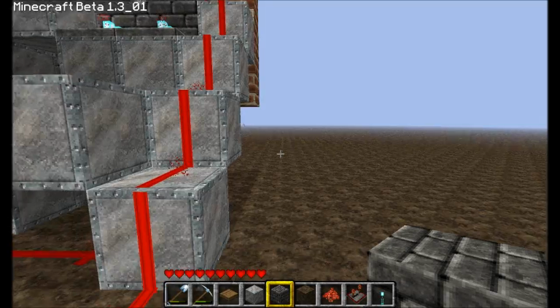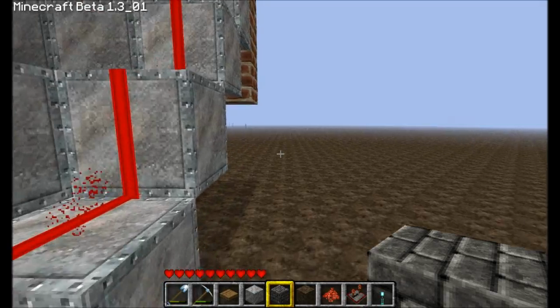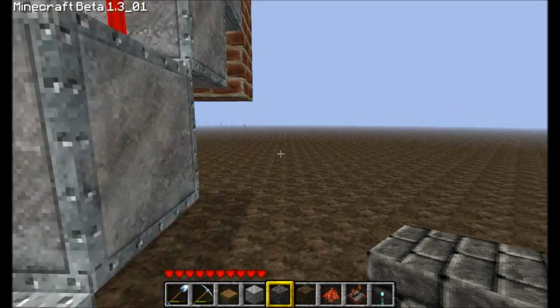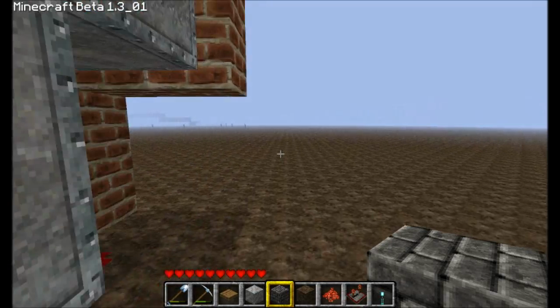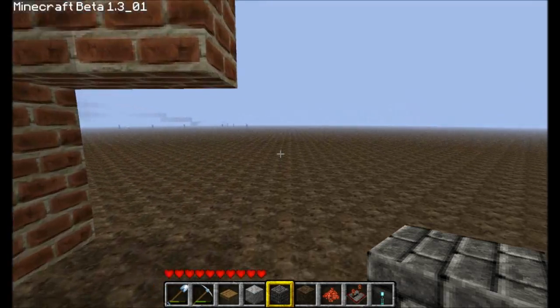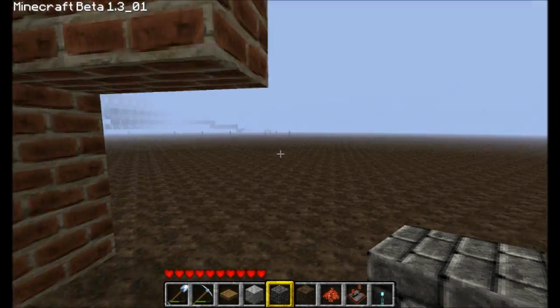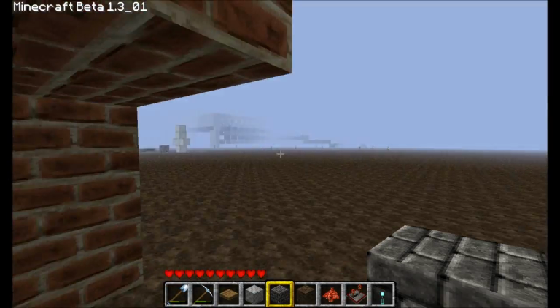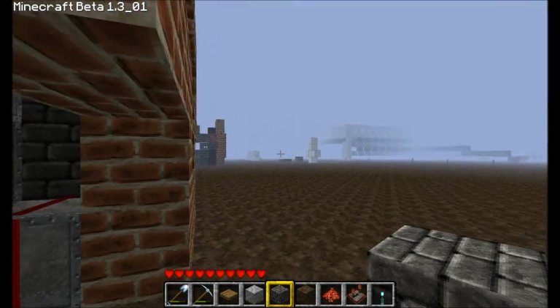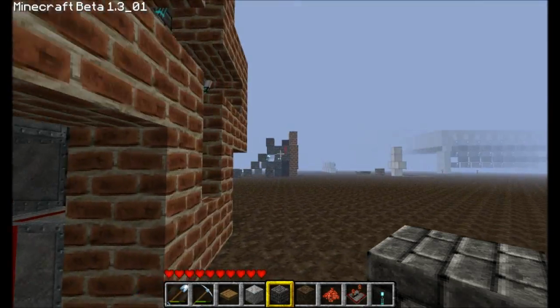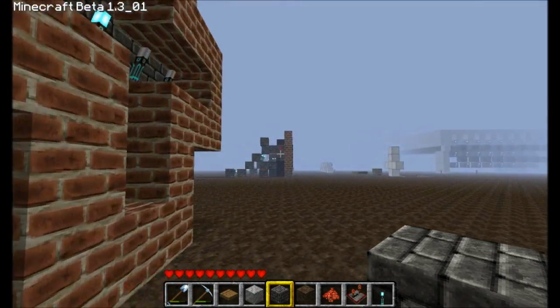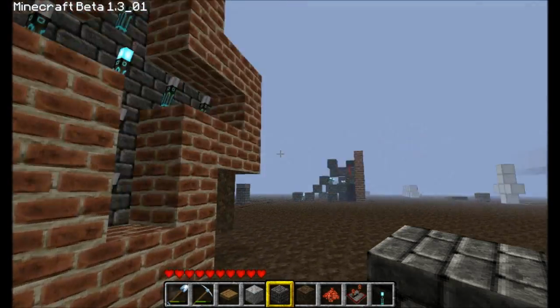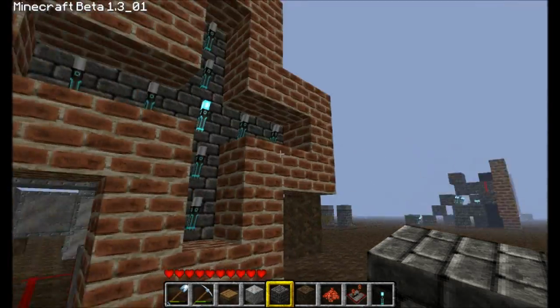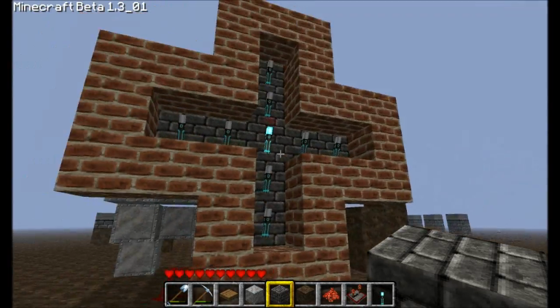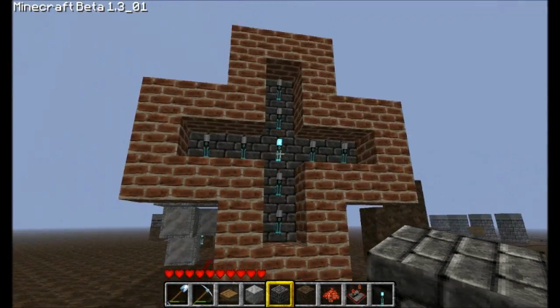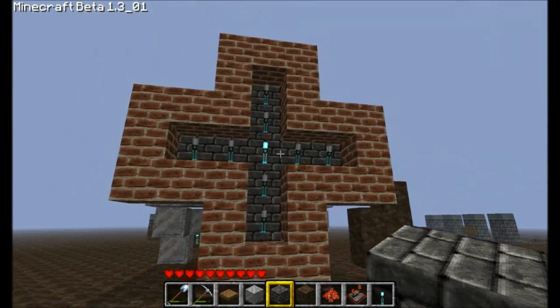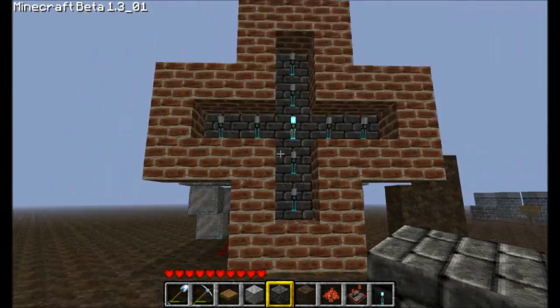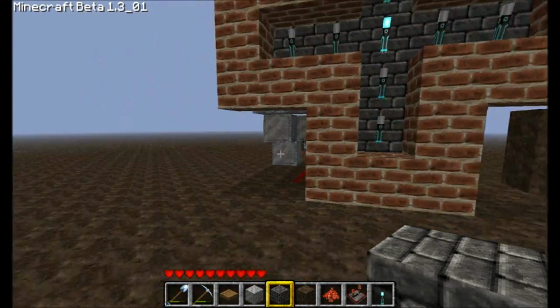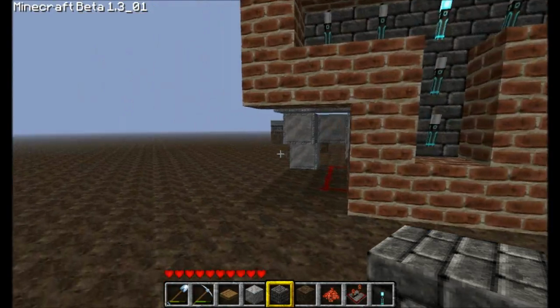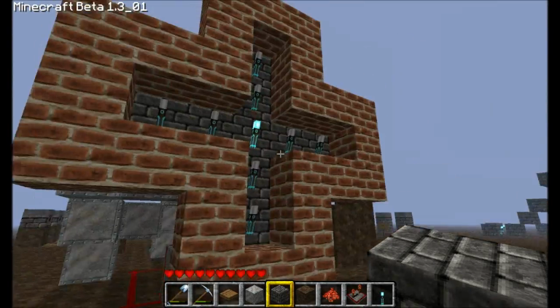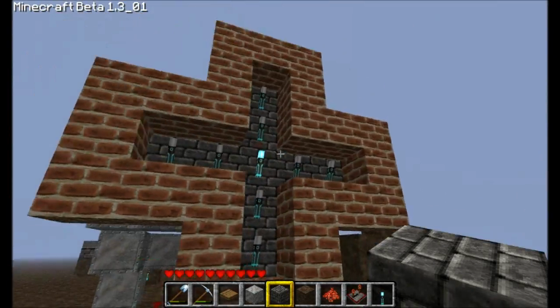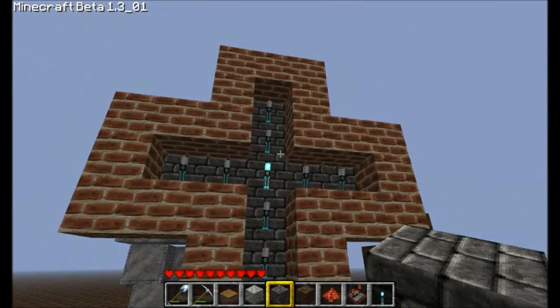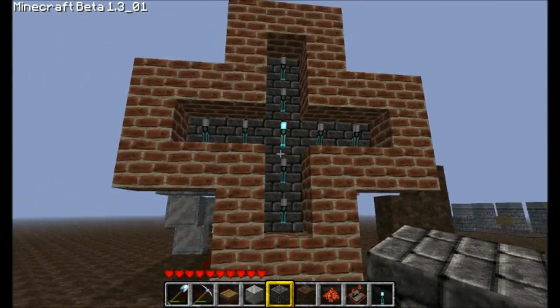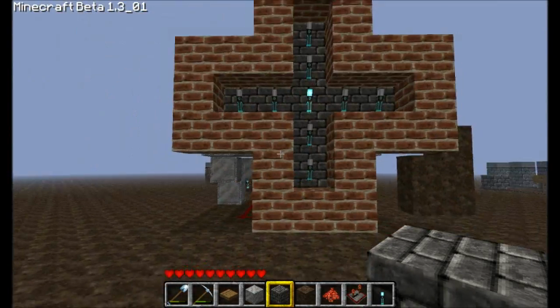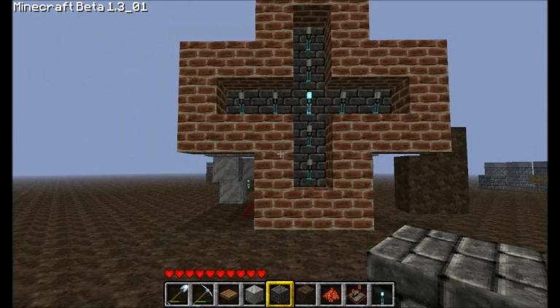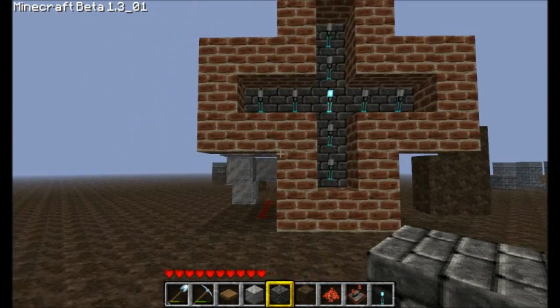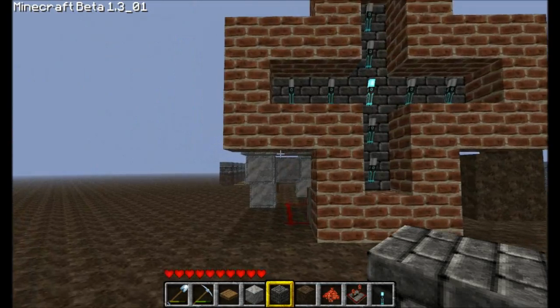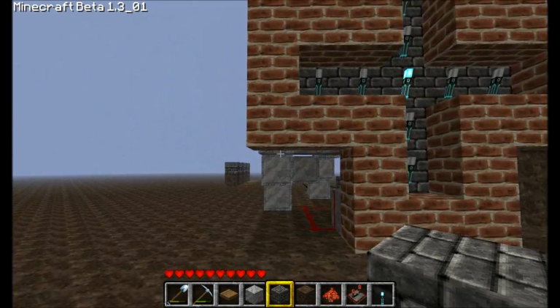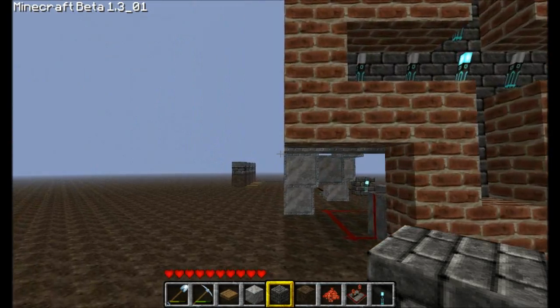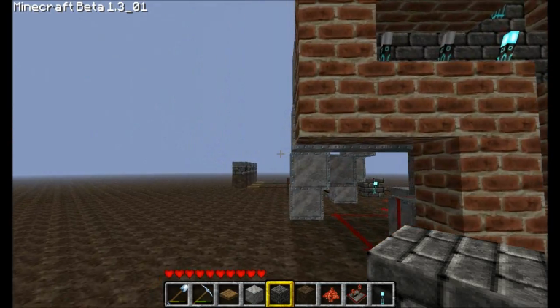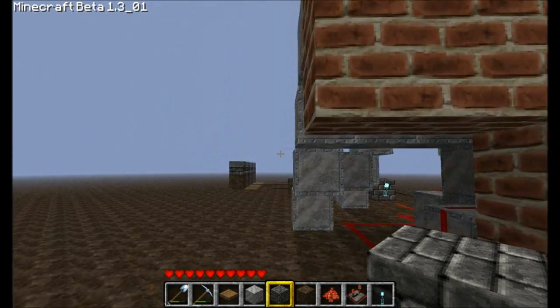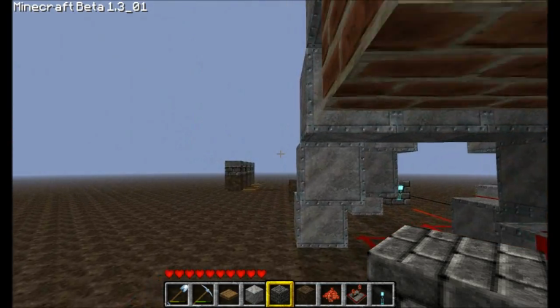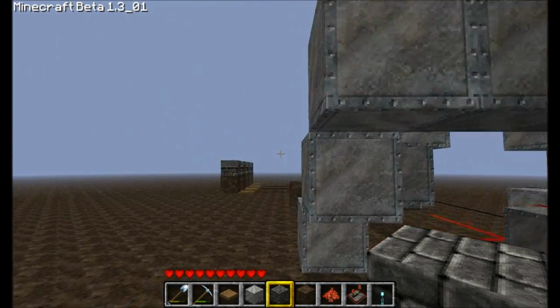Dispensers are set up so that when one item vanishes because of the five-minute time limit, the next dispenser is going to shoot a block out.